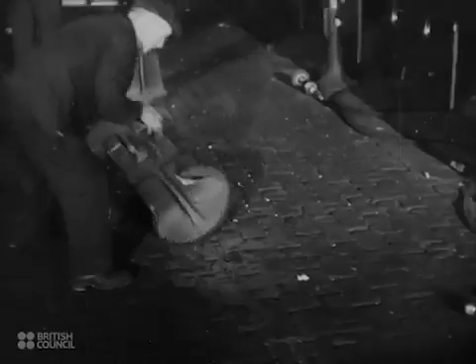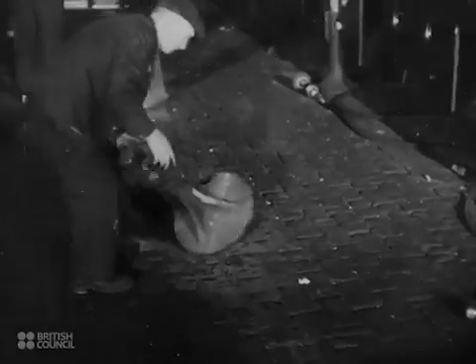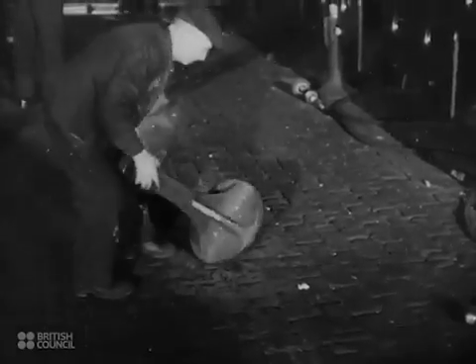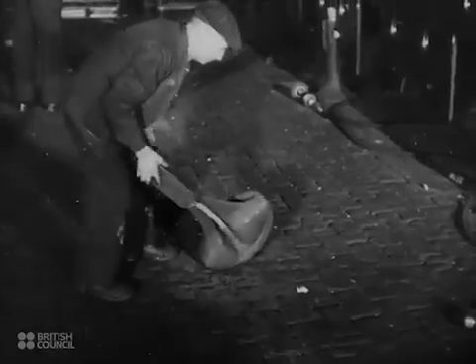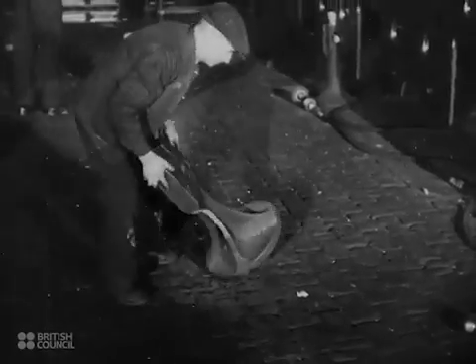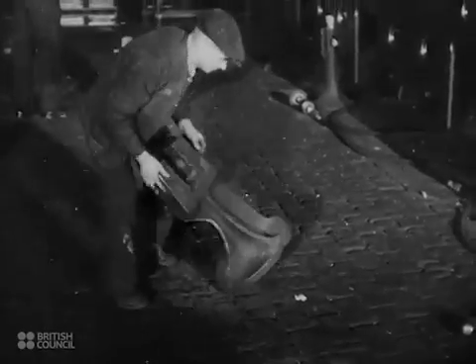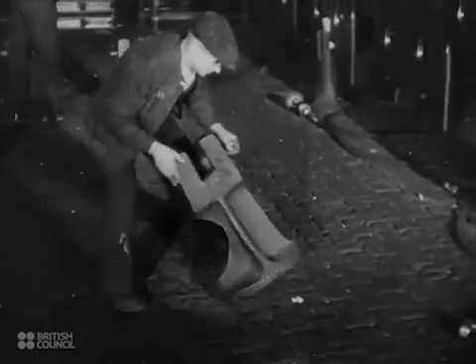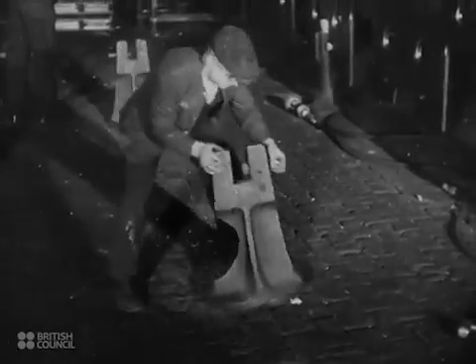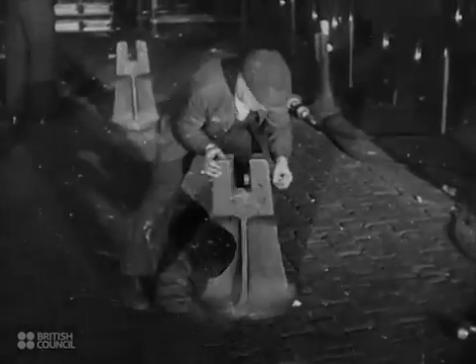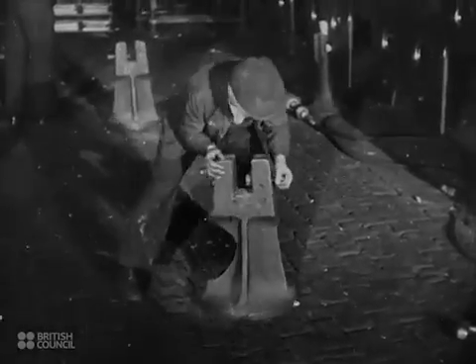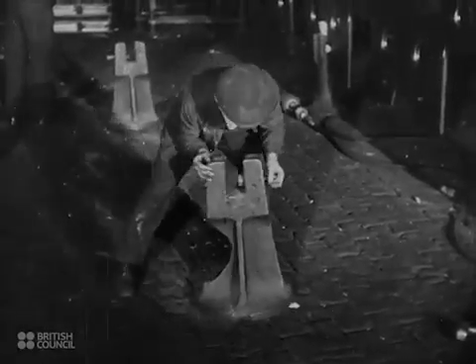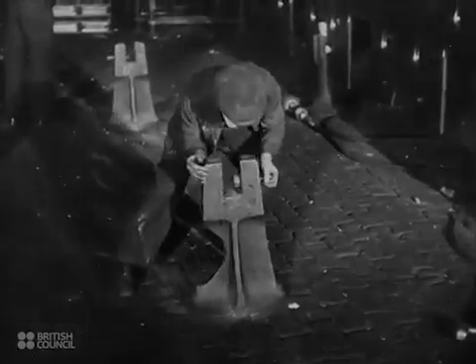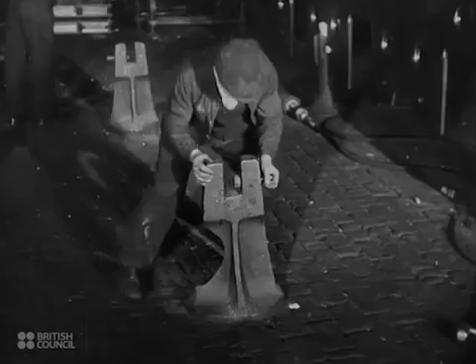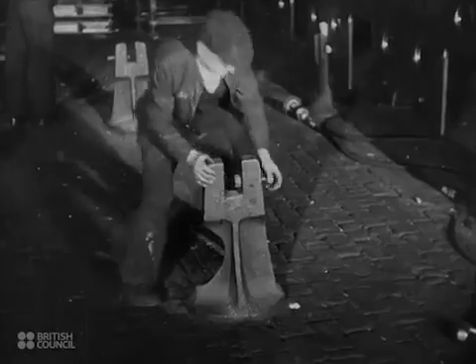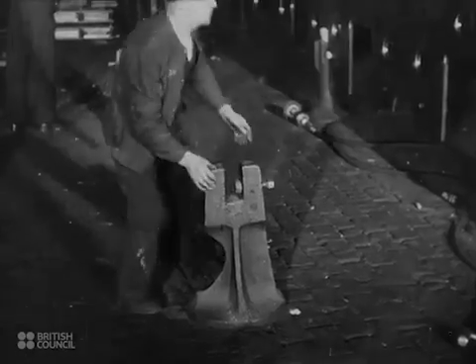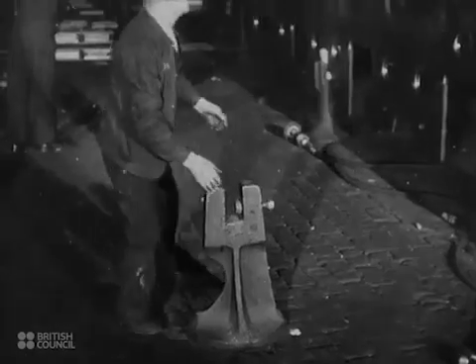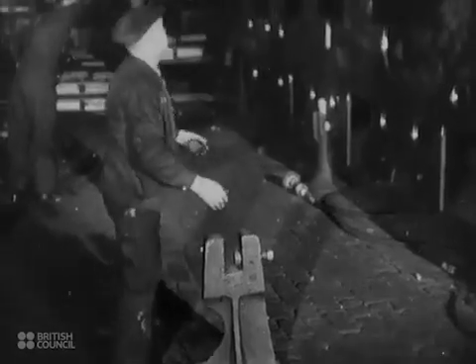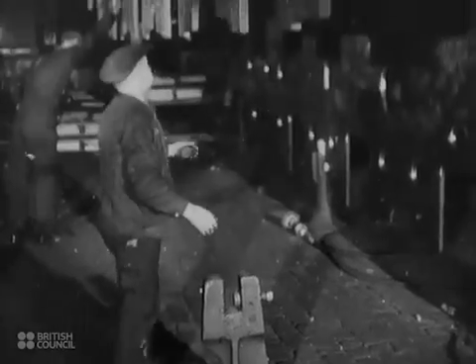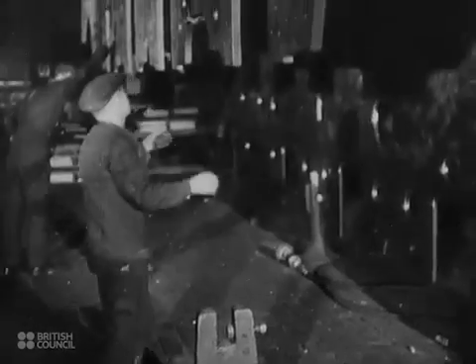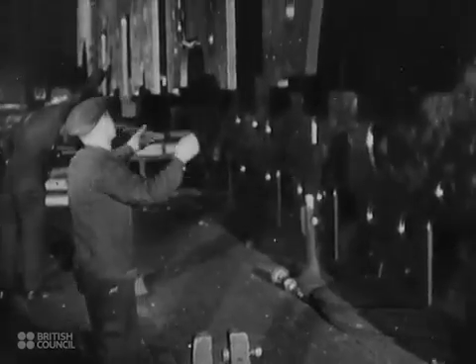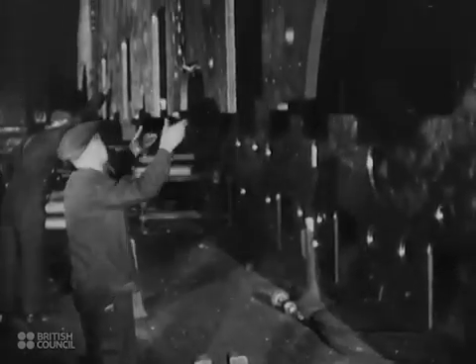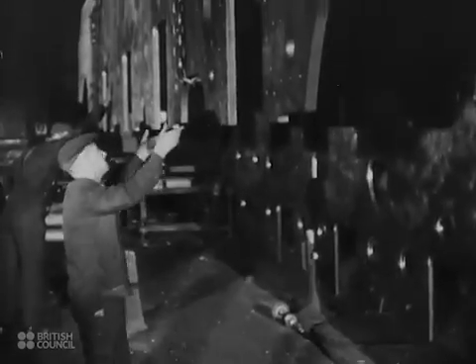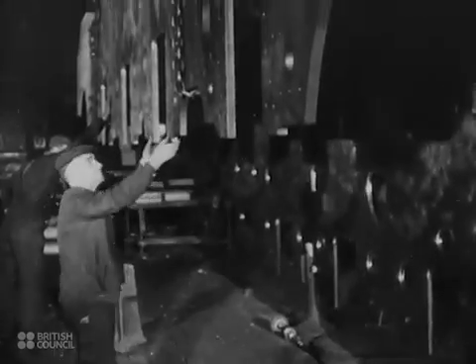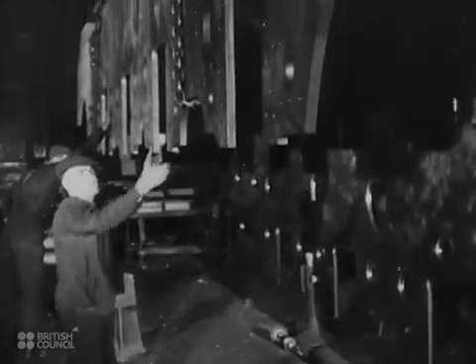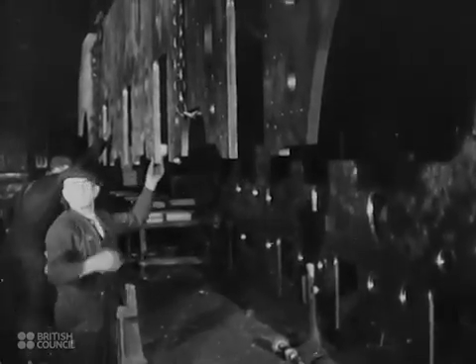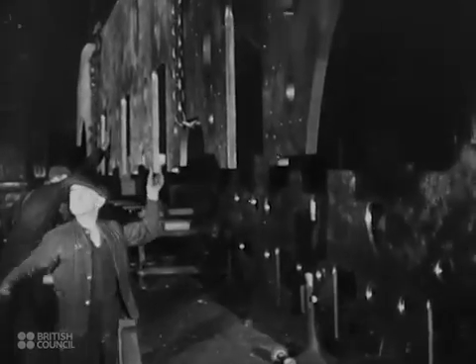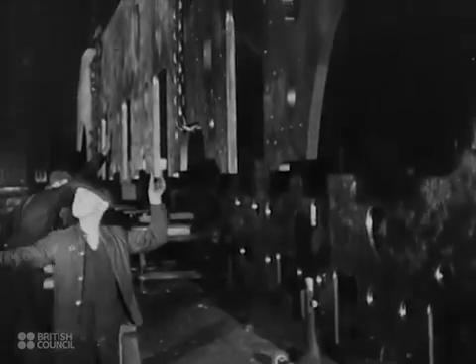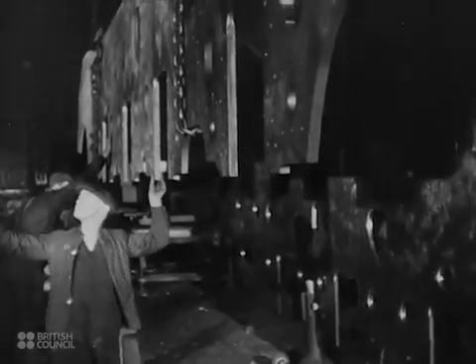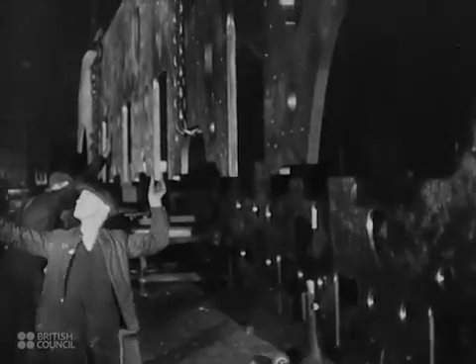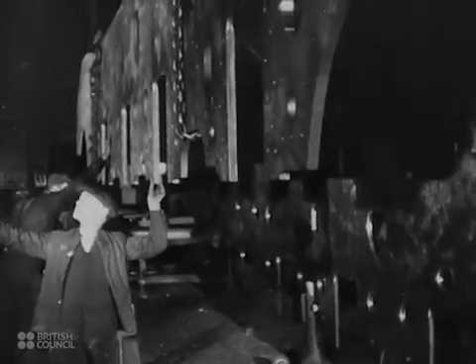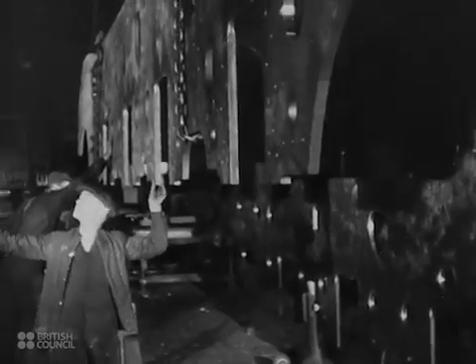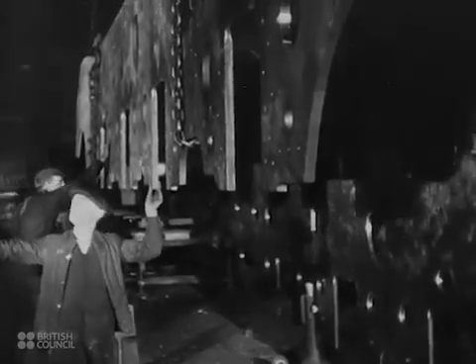A space has been cleared in the assembly shop, ready for the laying of the frame, like the laying of a ship's keel.